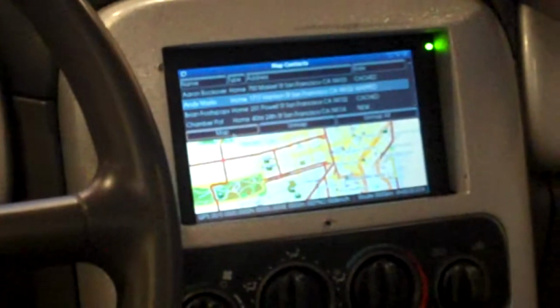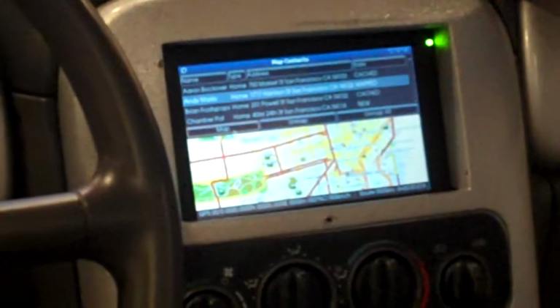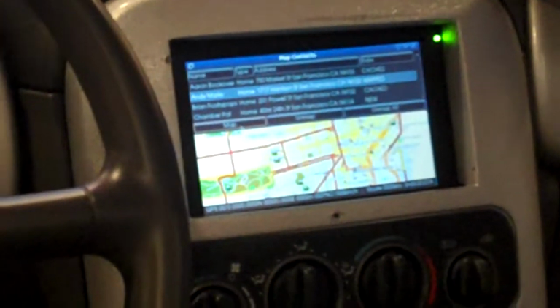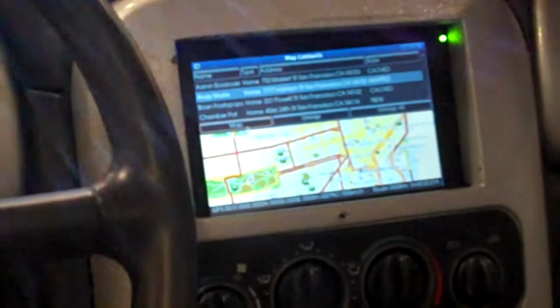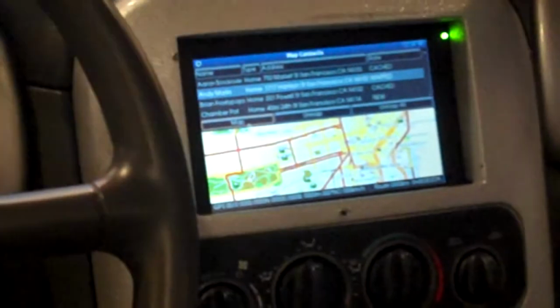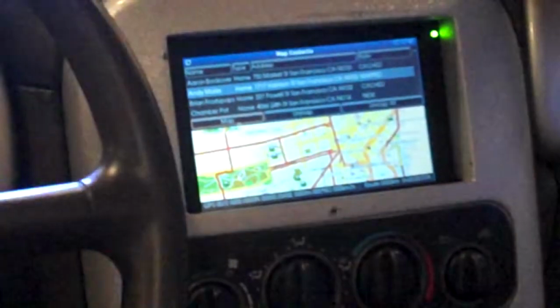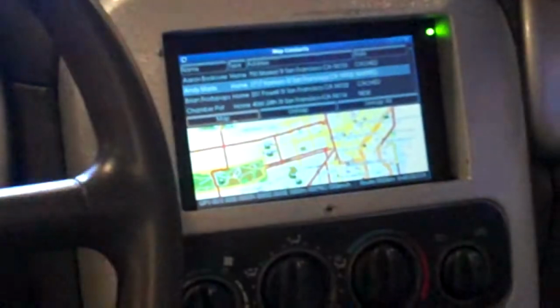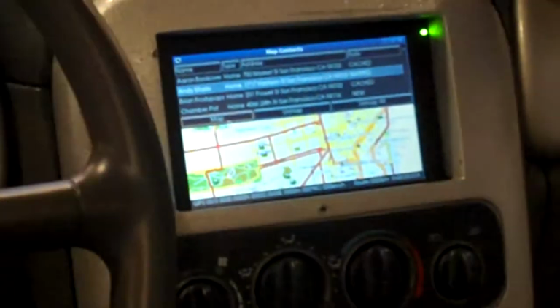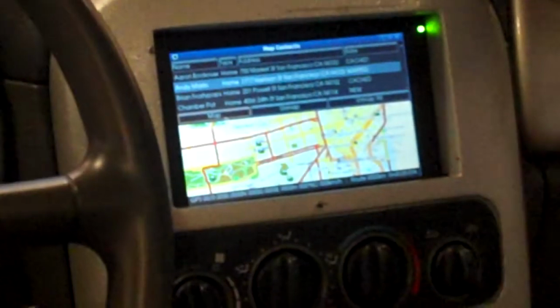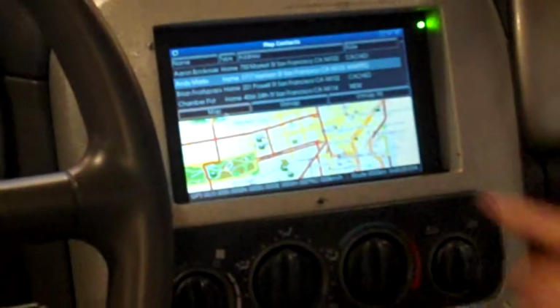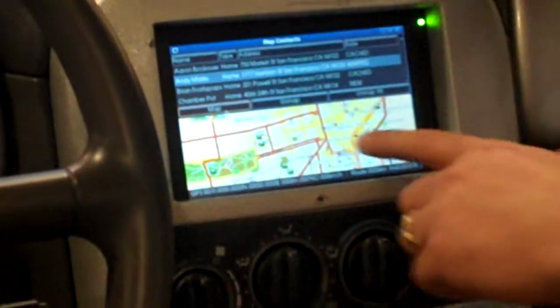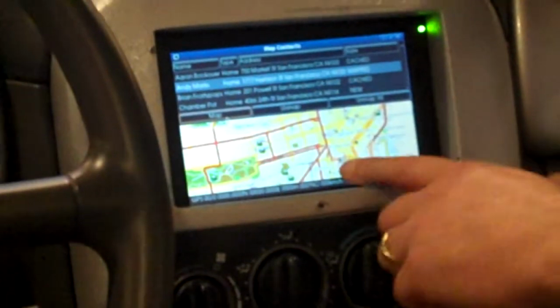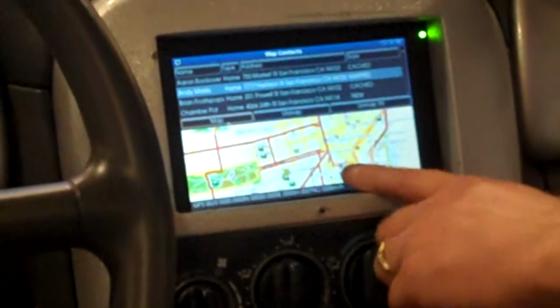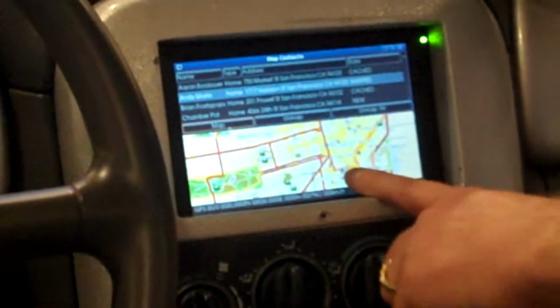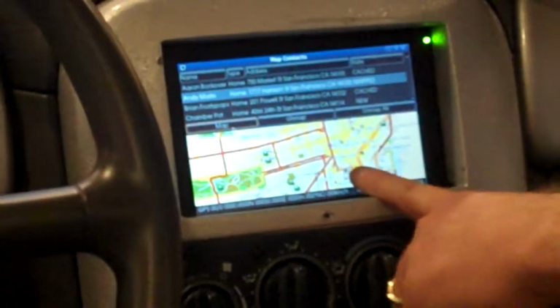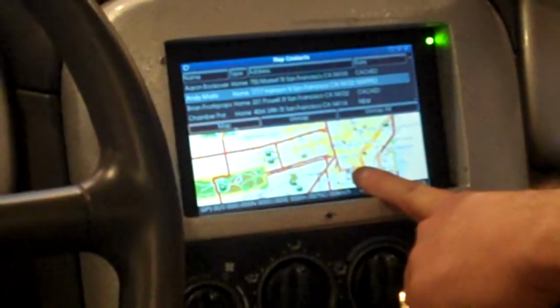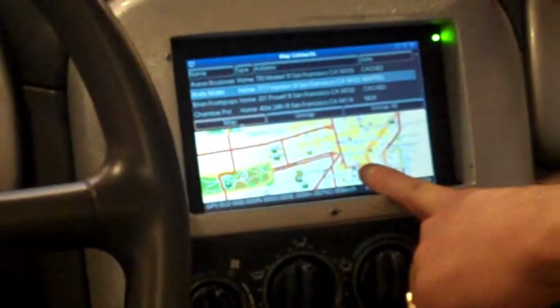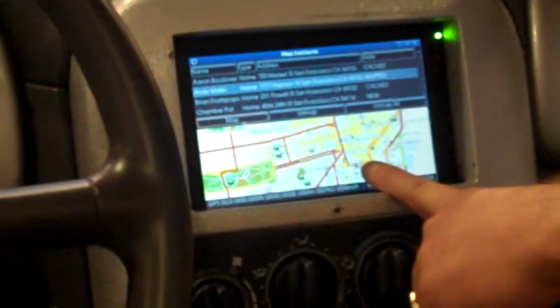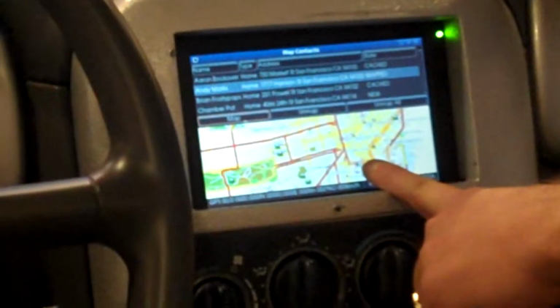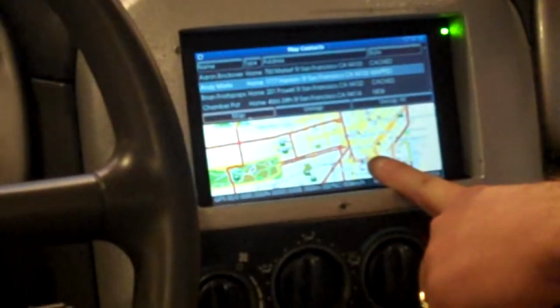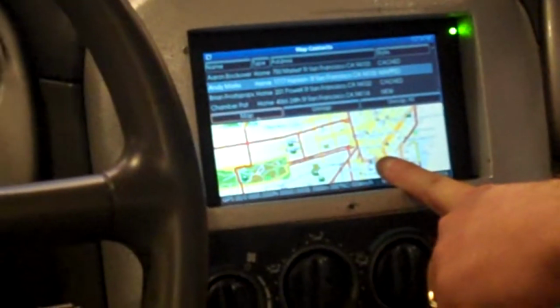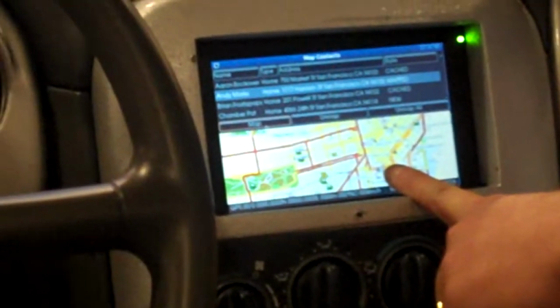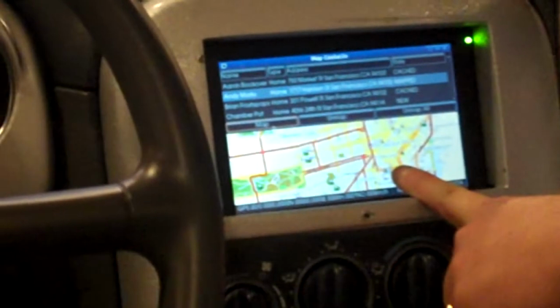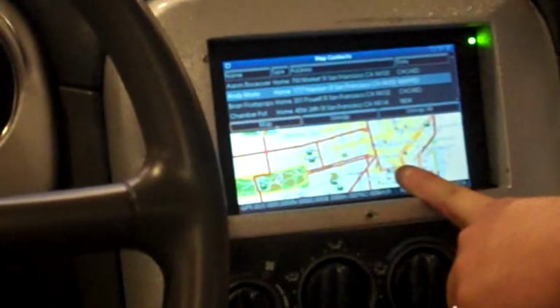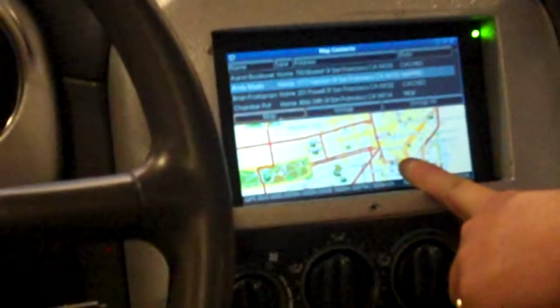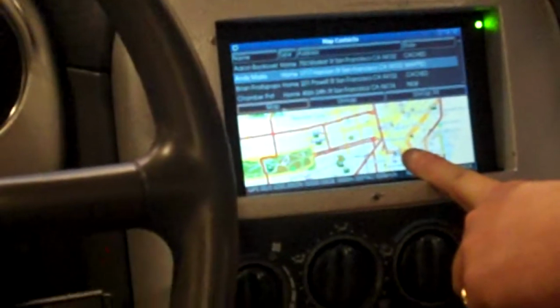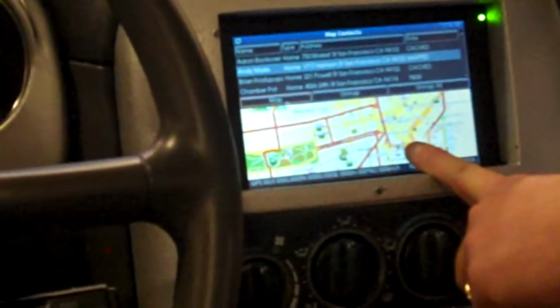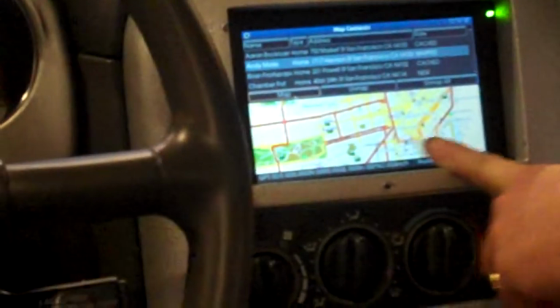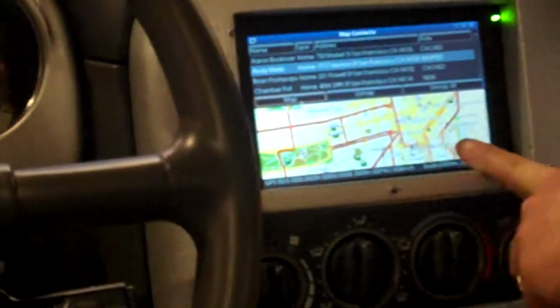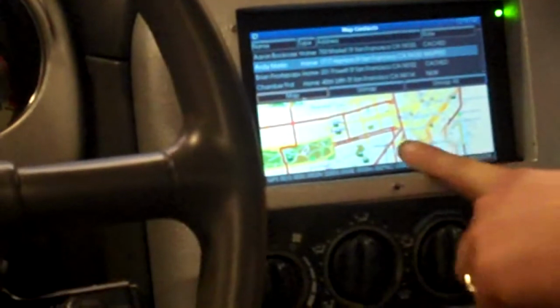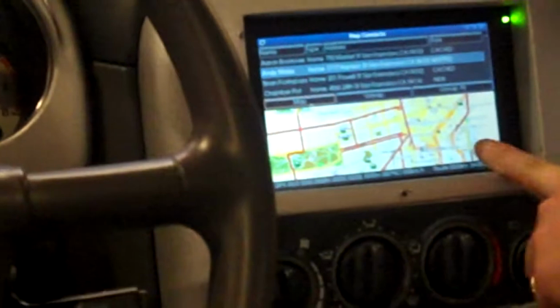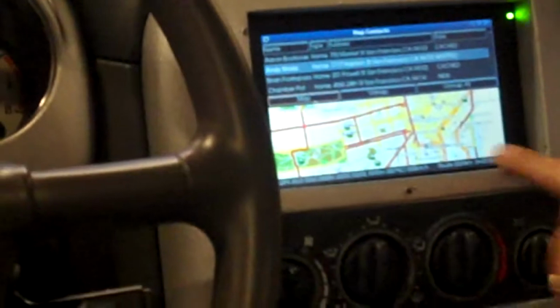We can use Geoclue to take an address and turn it into a lat-long and put it on the map. So I've picked Andy Marks, and now Andy Marks shows up as a contact on my map.